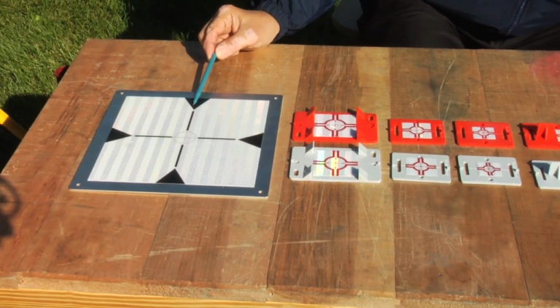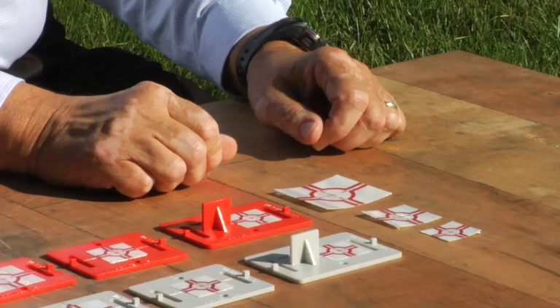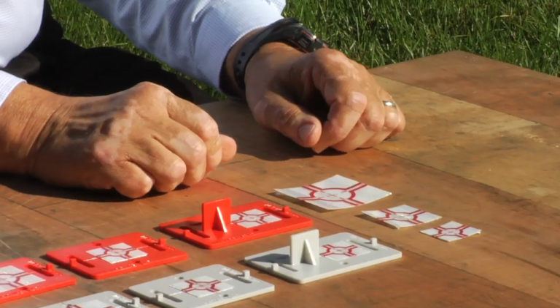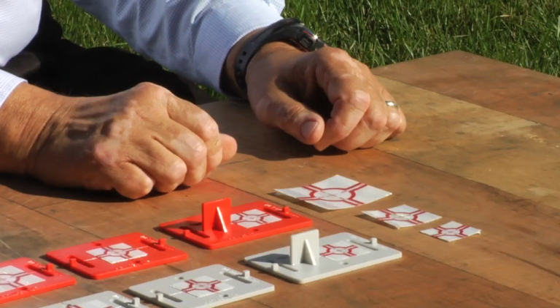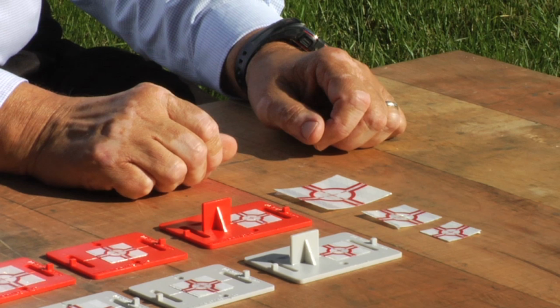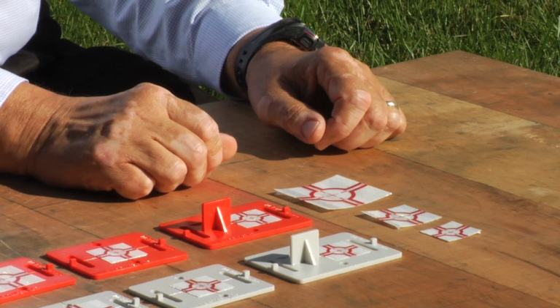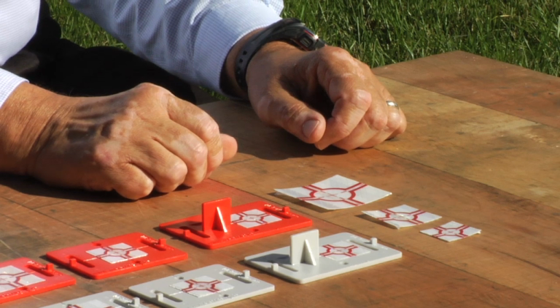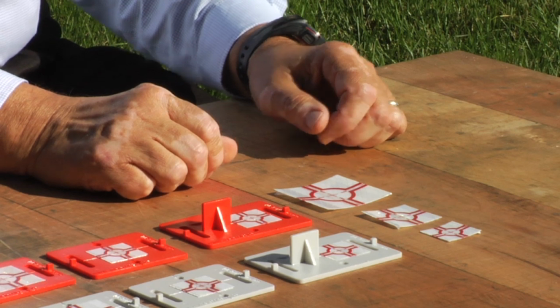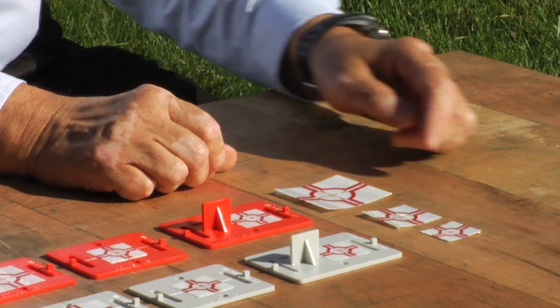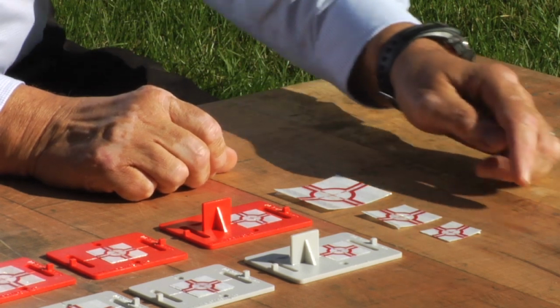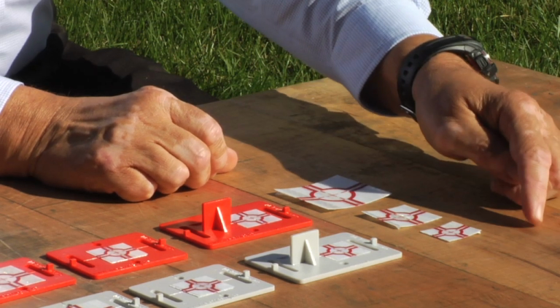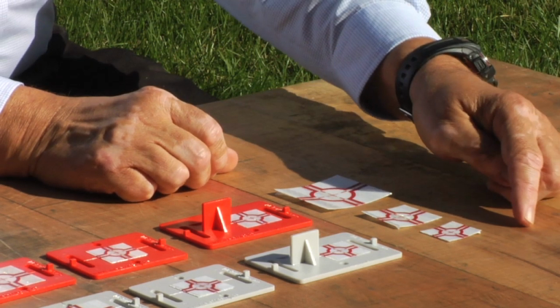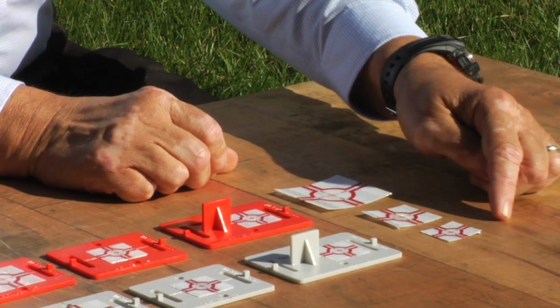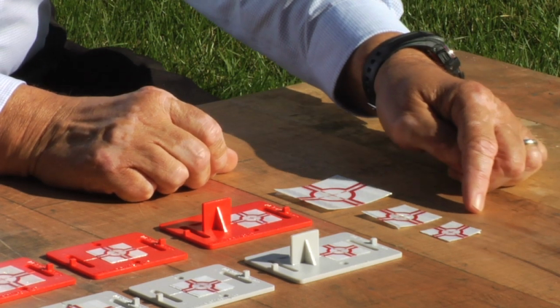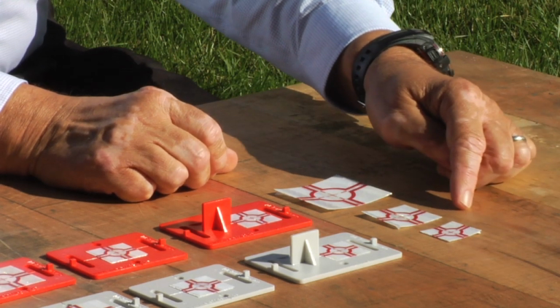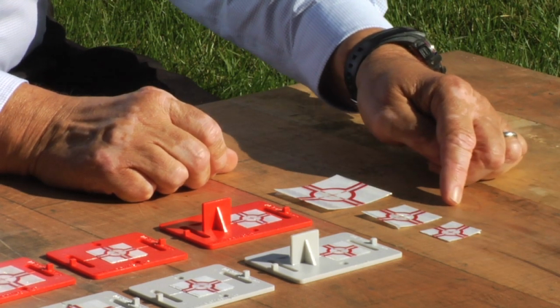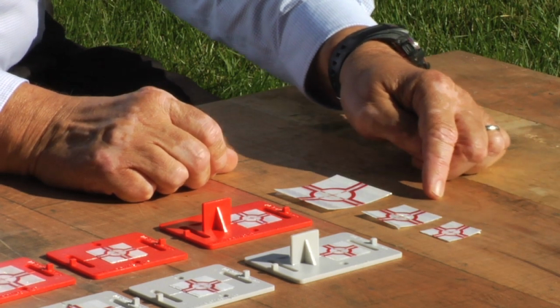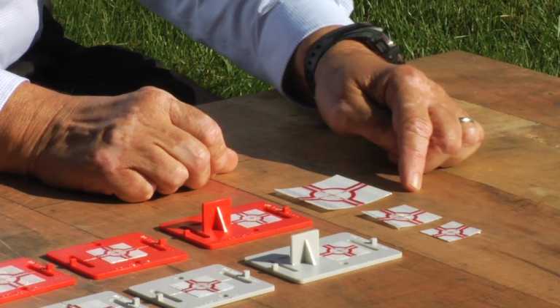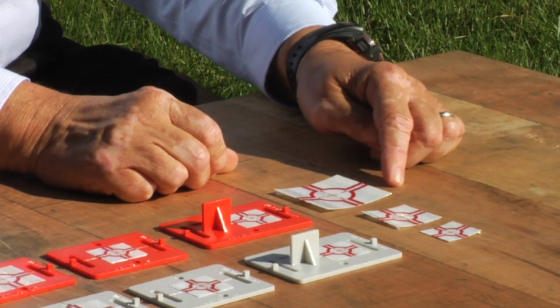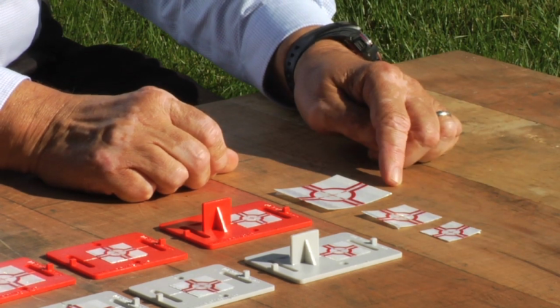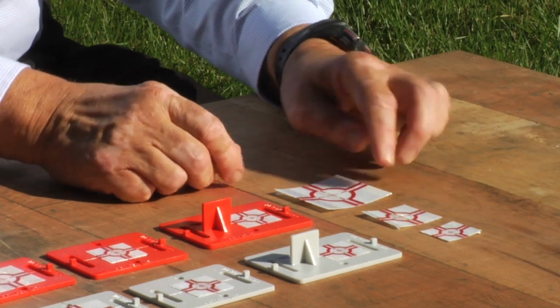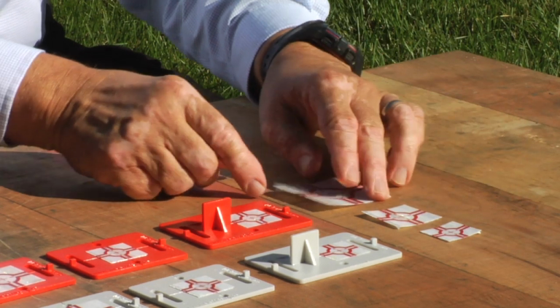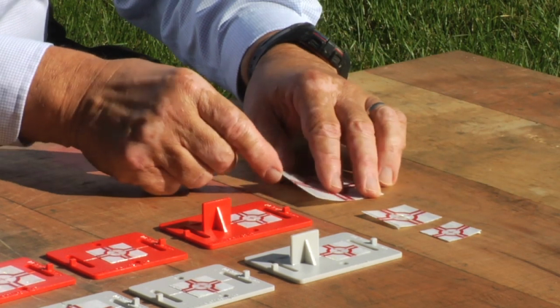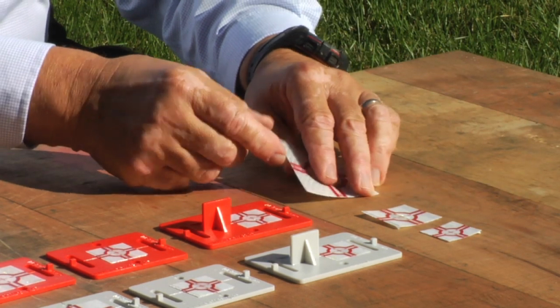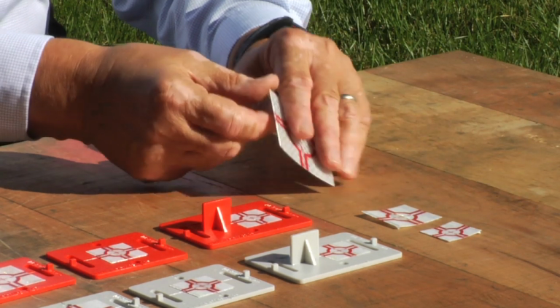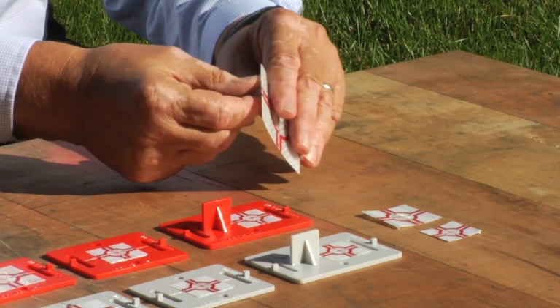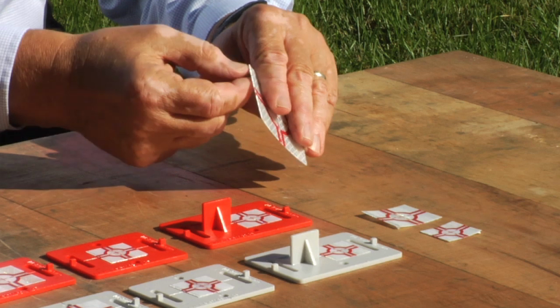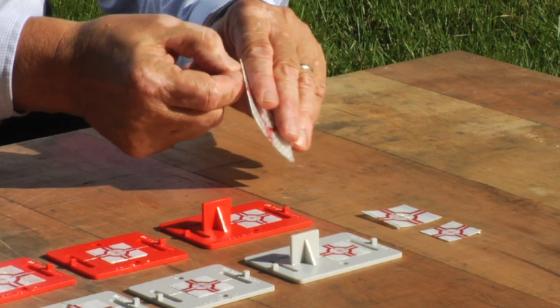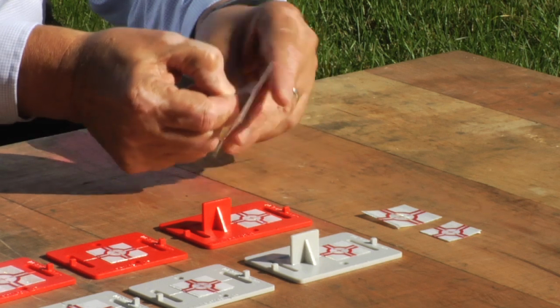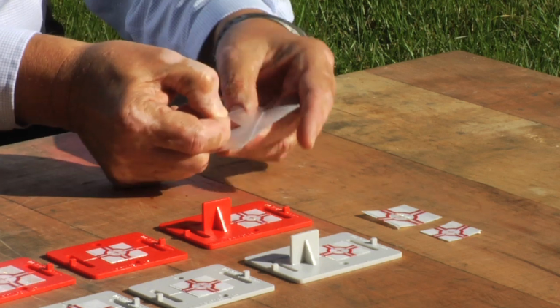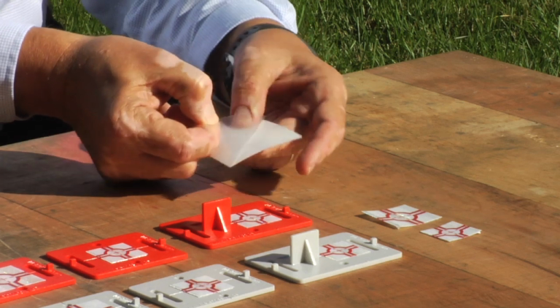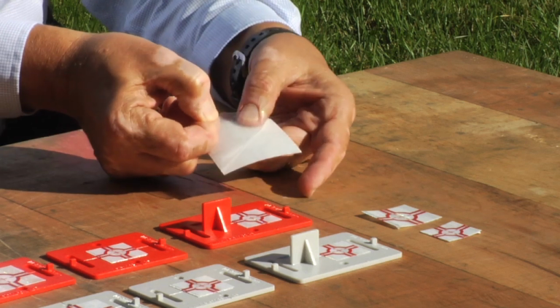For short term use, we offer several sizes of our self-adhesive target reflectors — just peel and stick.